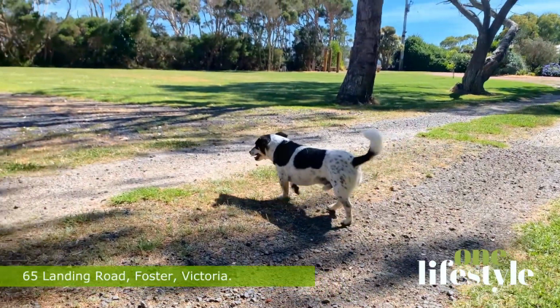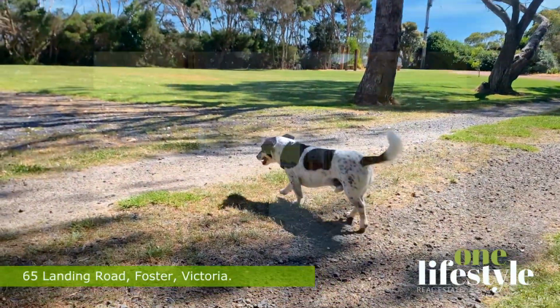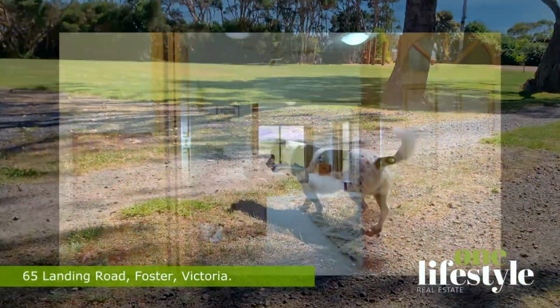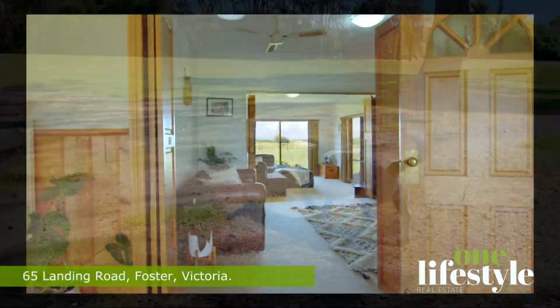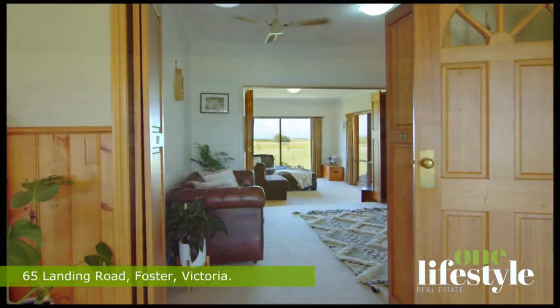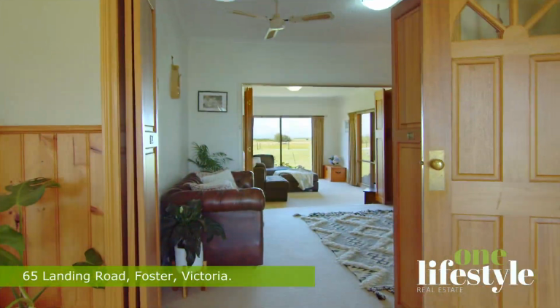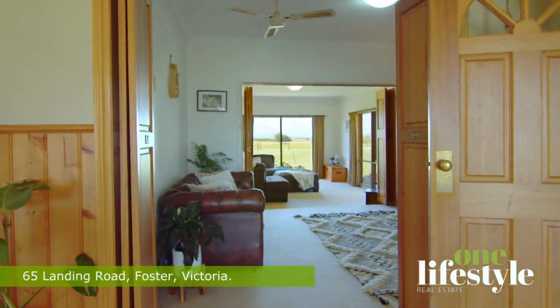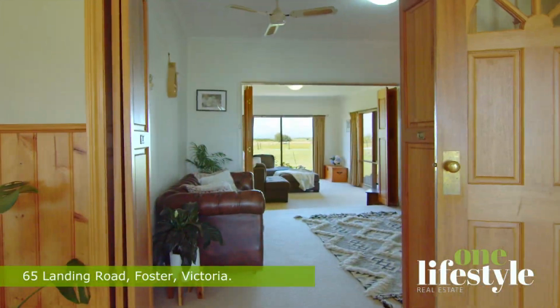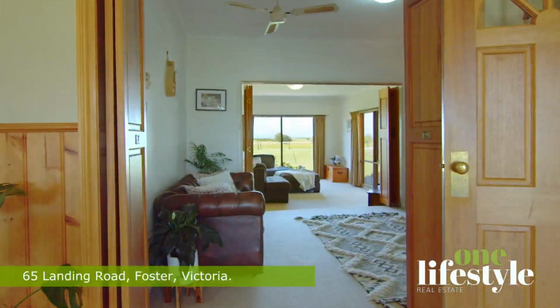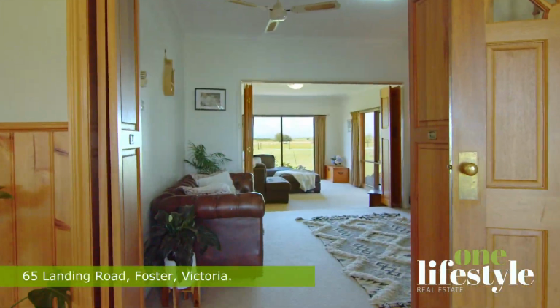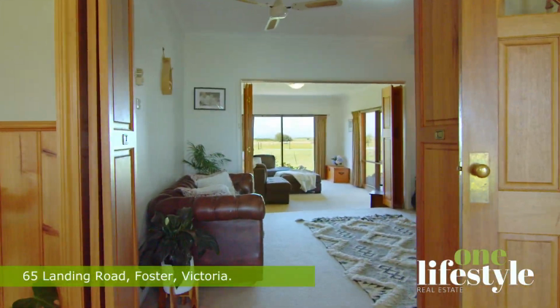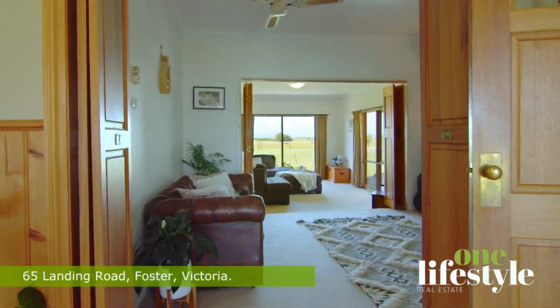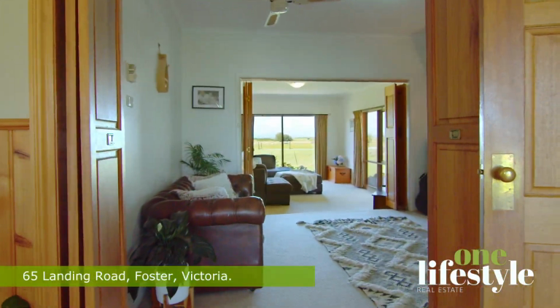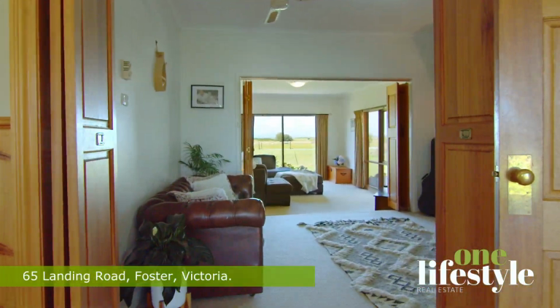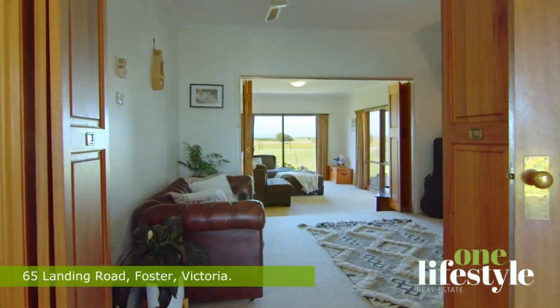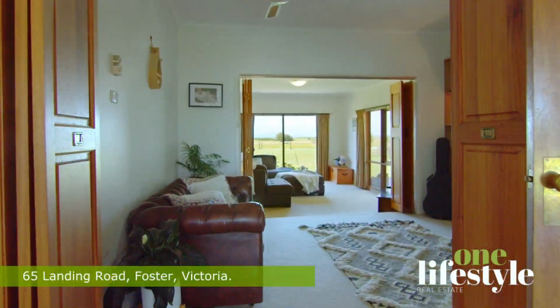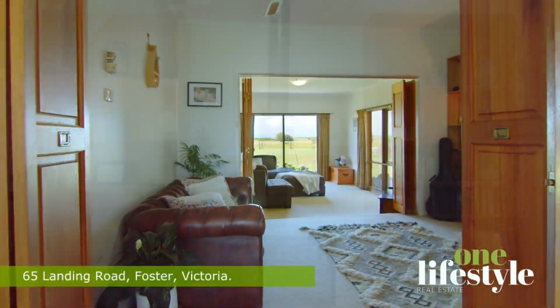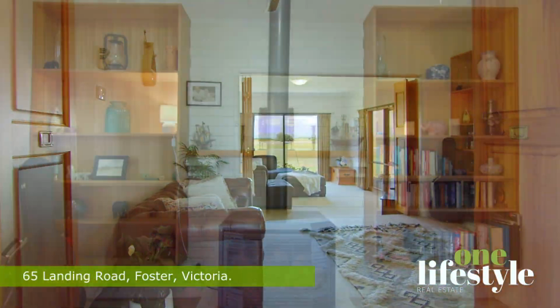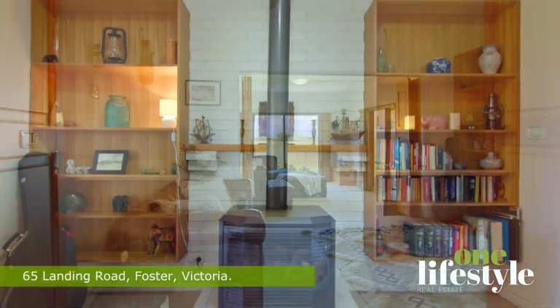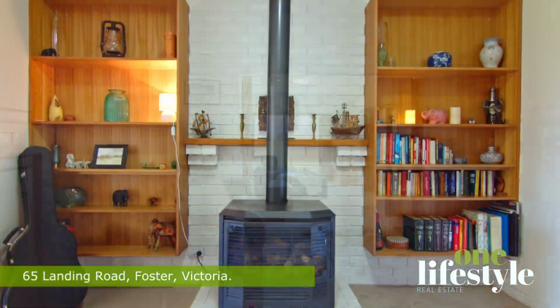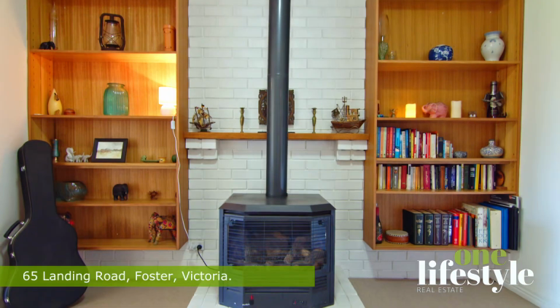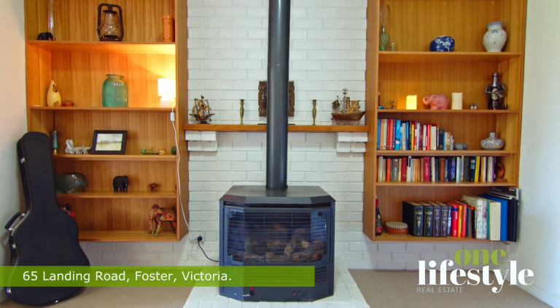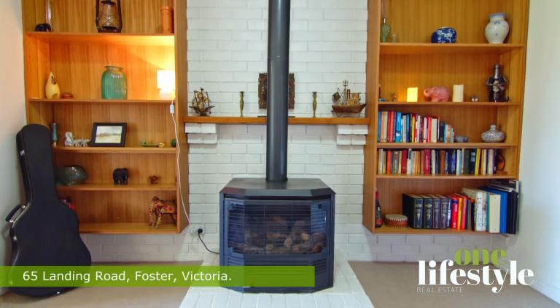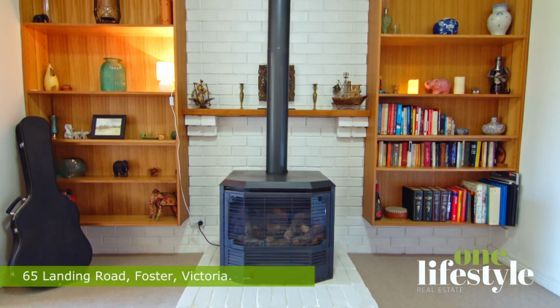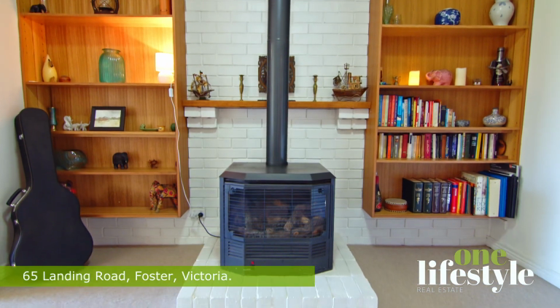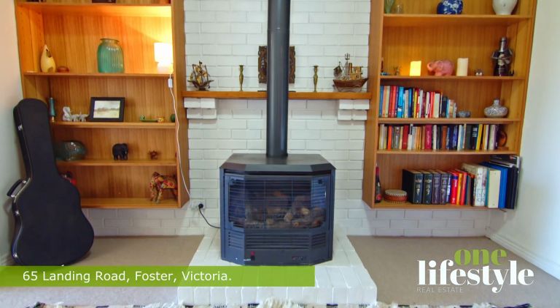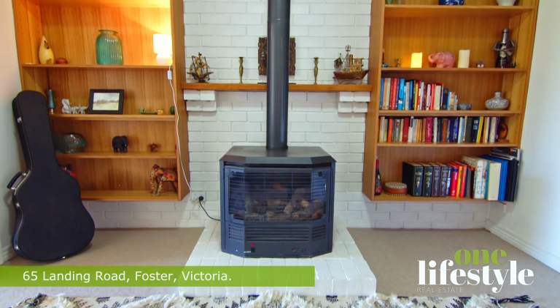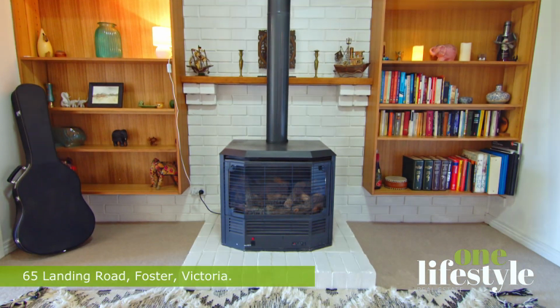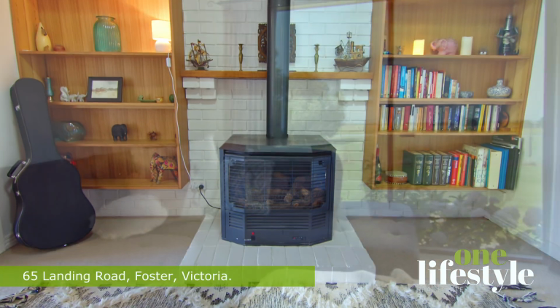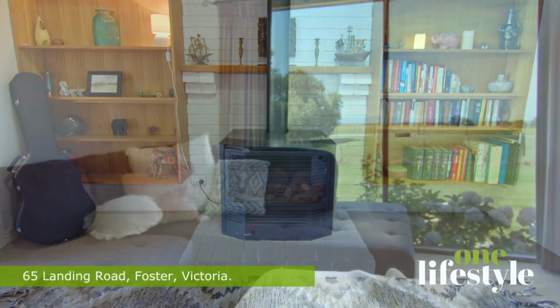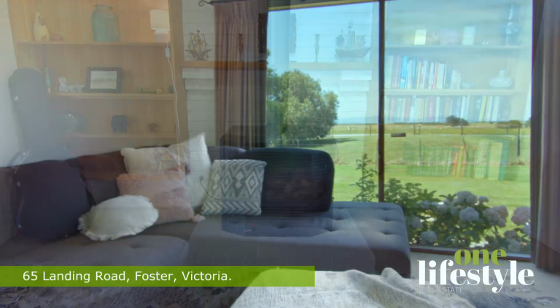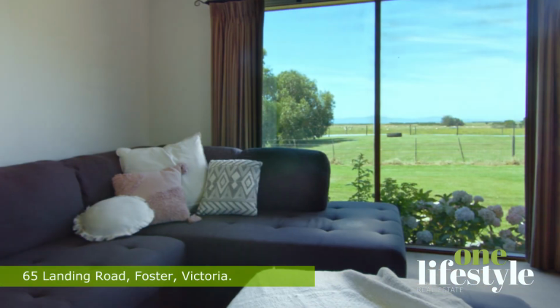The carpeted lounge, complete with a cosy gas log fire, features a massive picture window built to capture the Prom views.